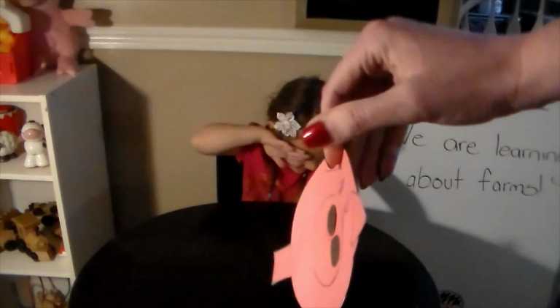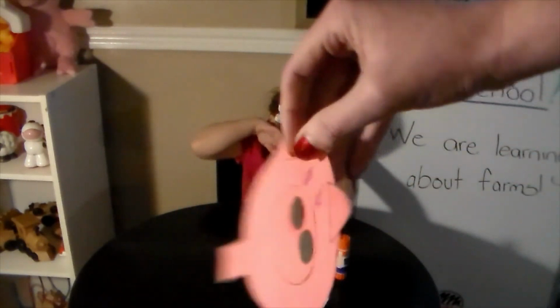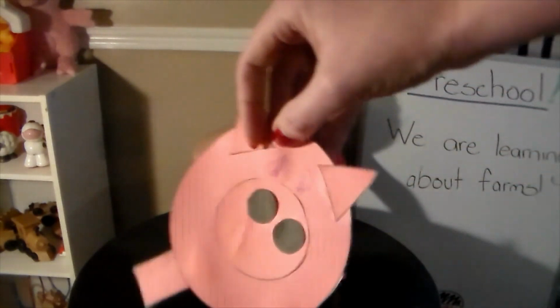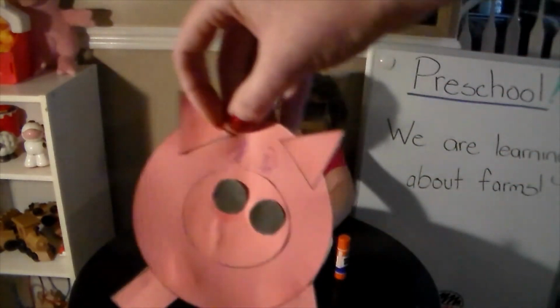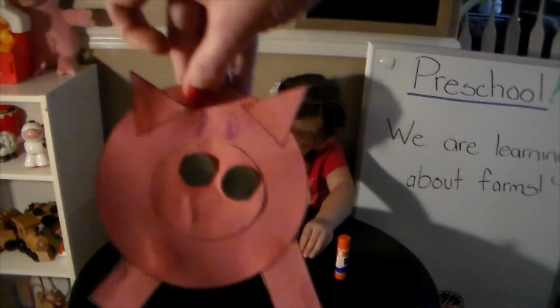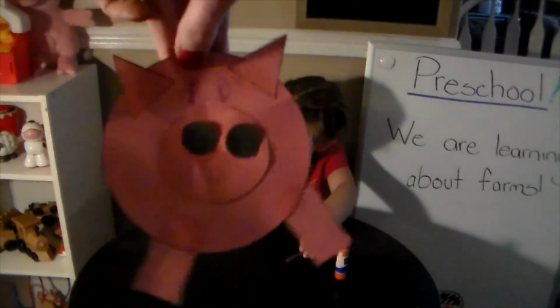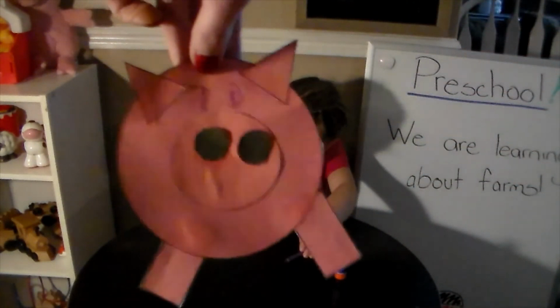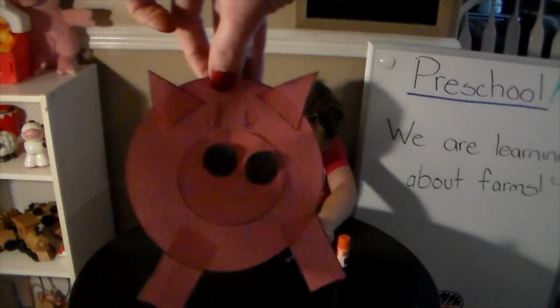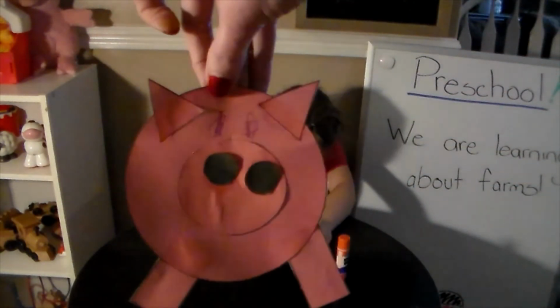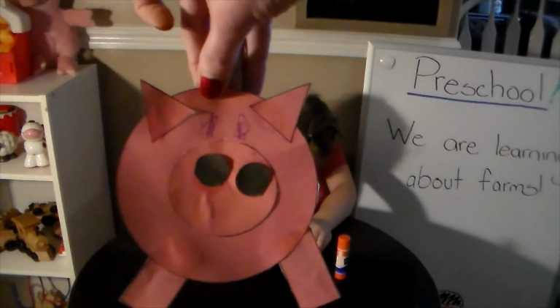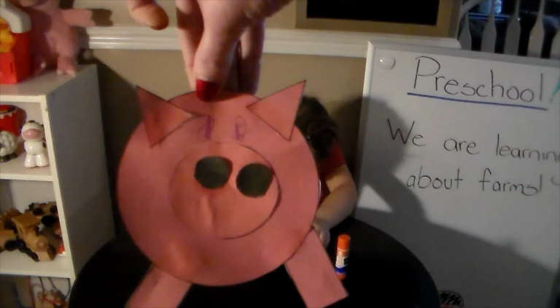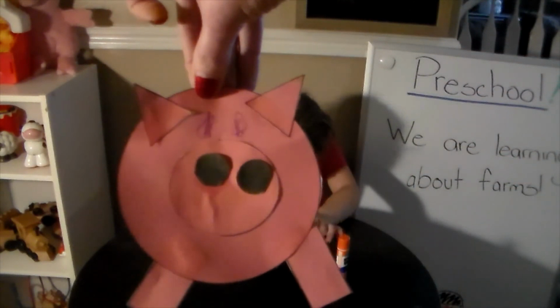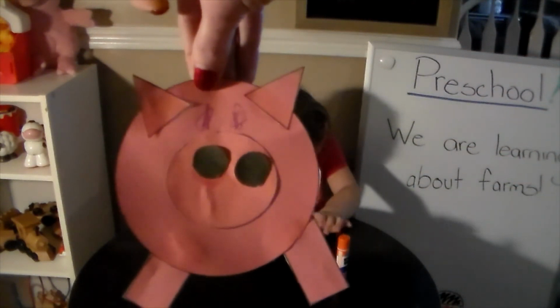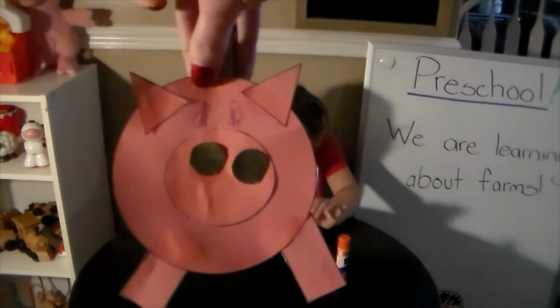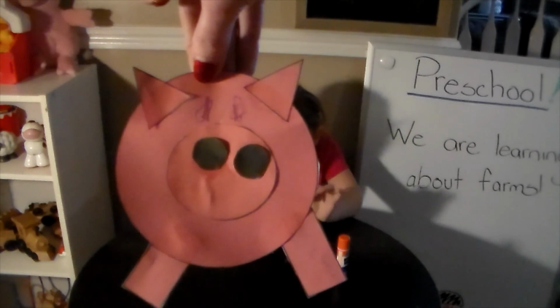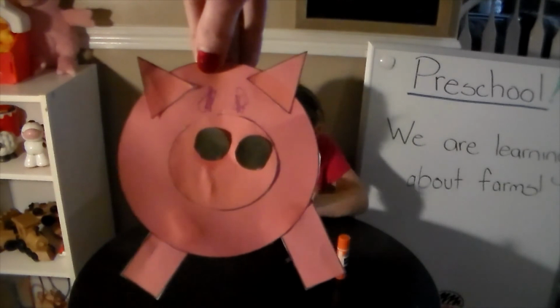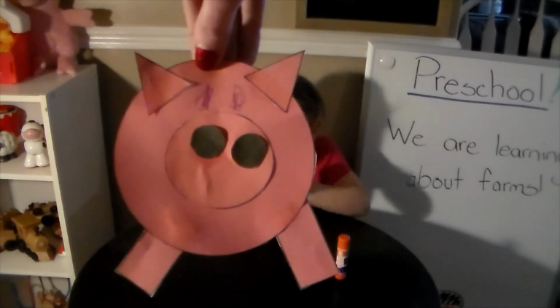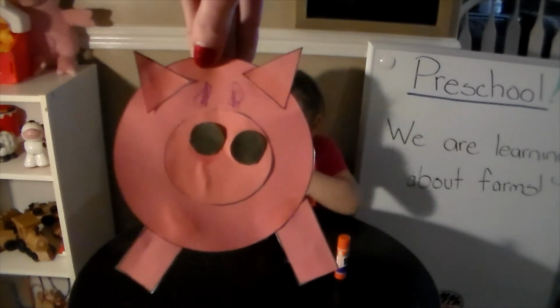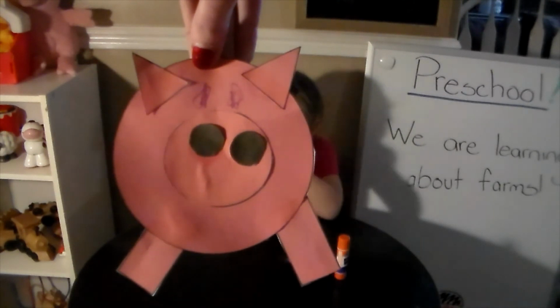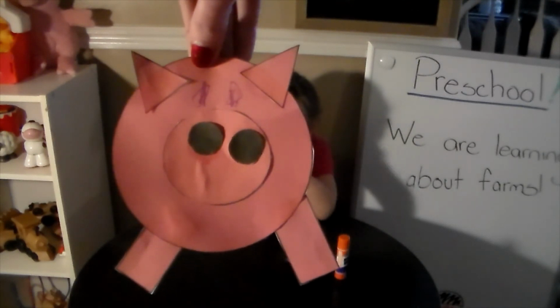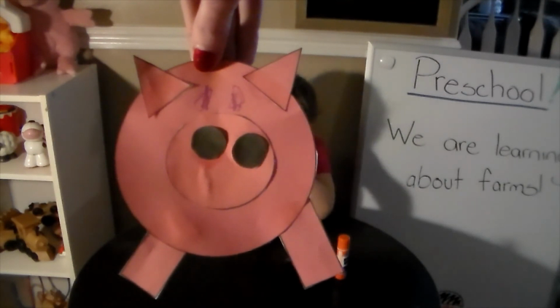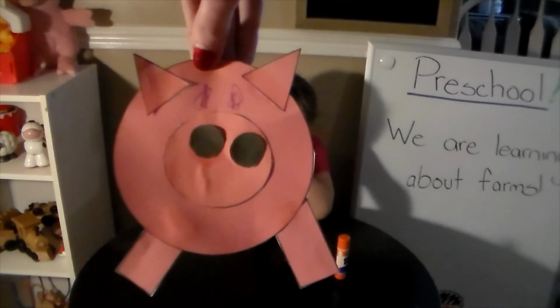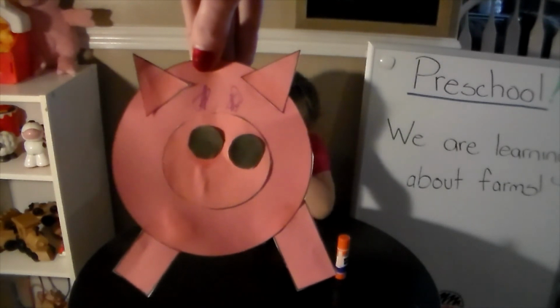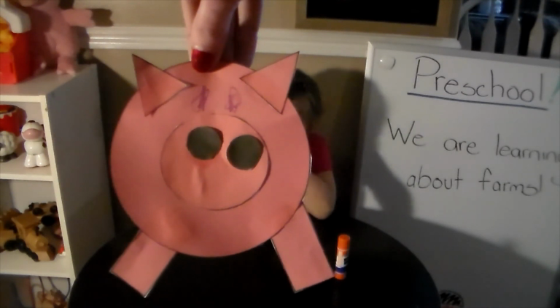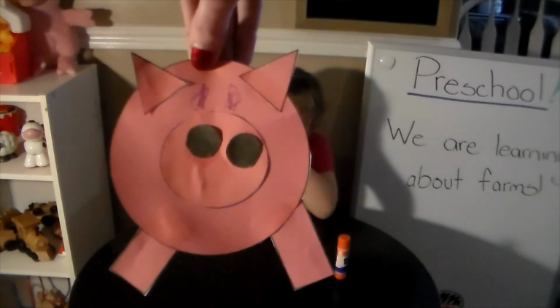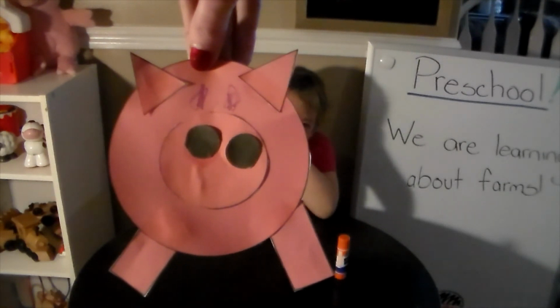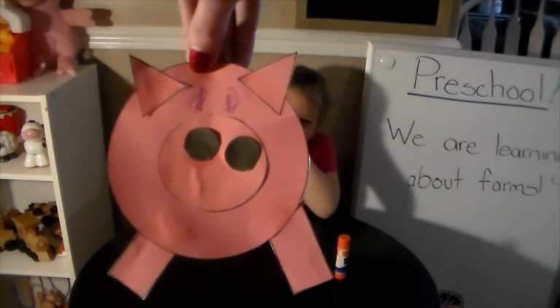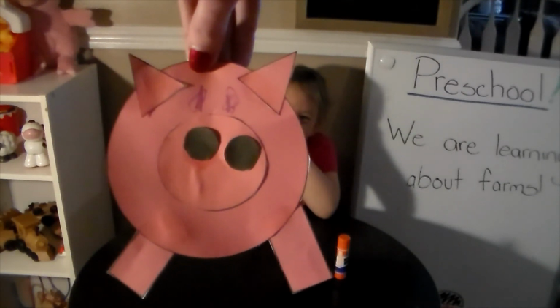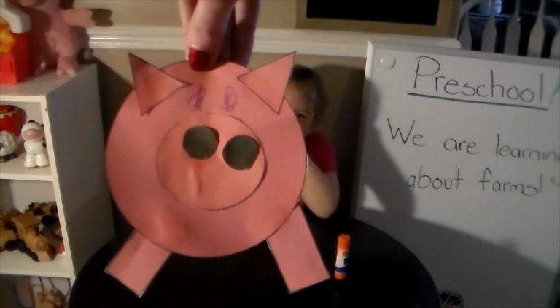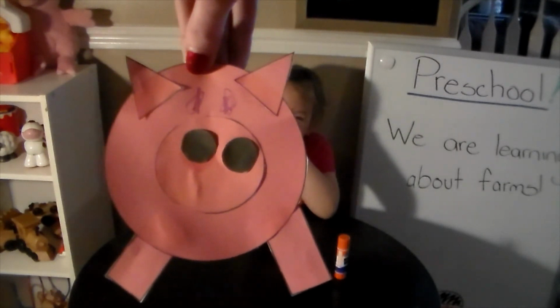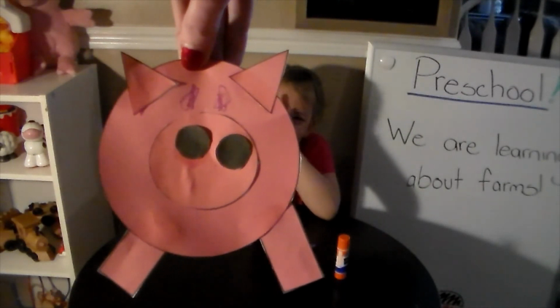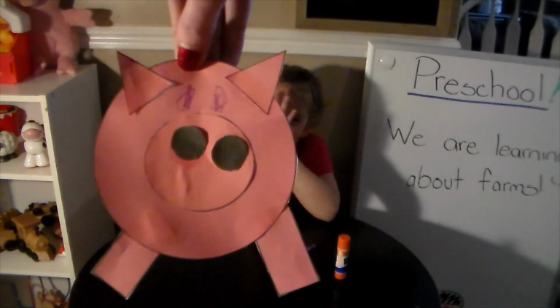This is Violet's finished pig. We can't wait to see yours!